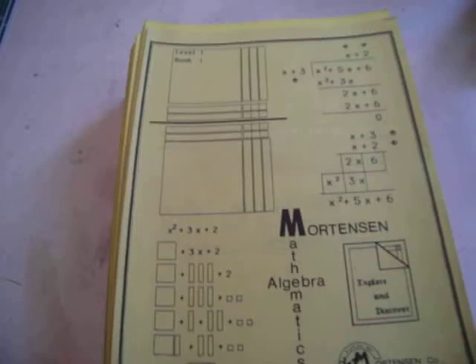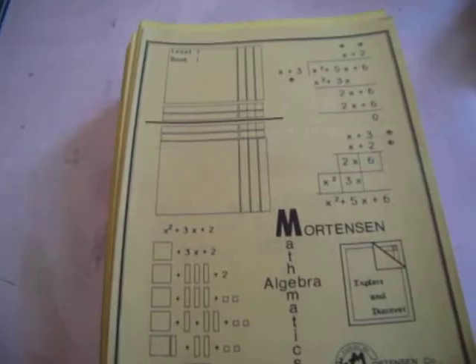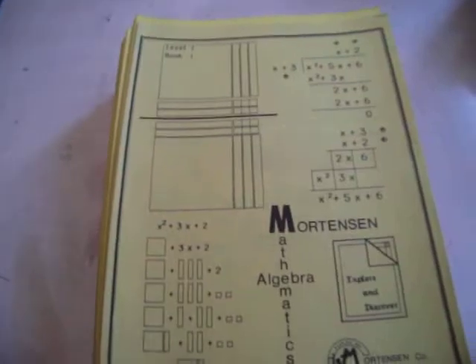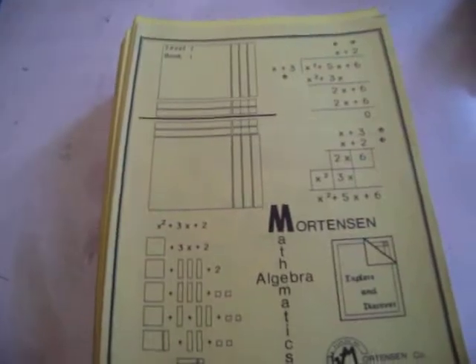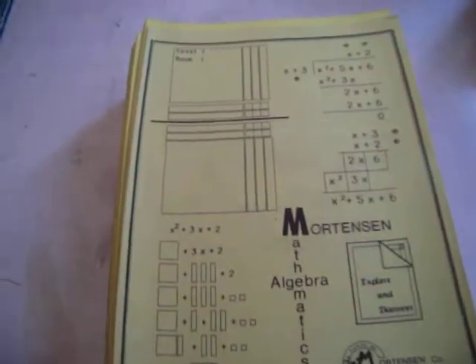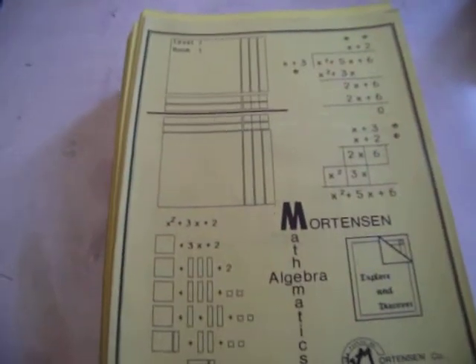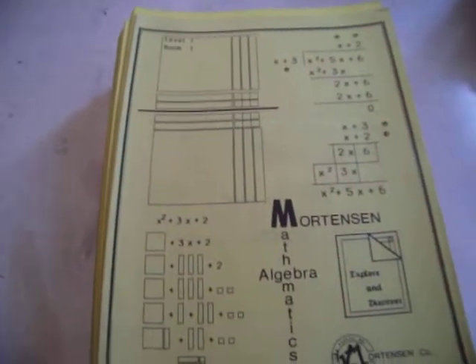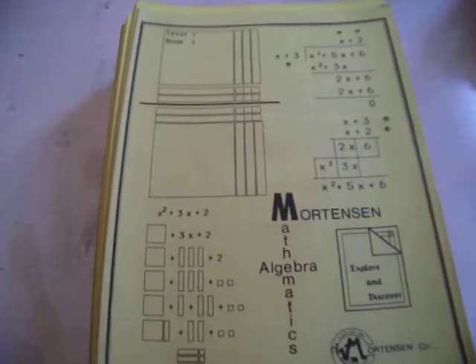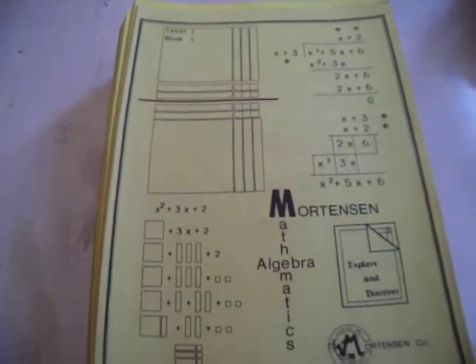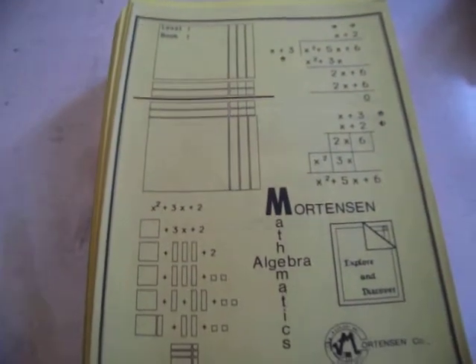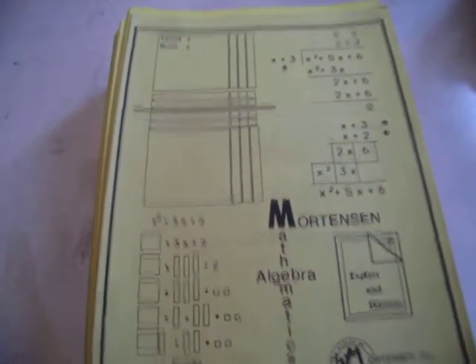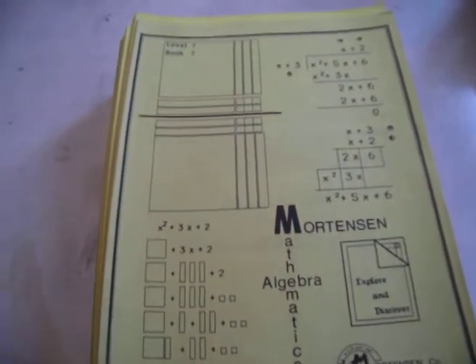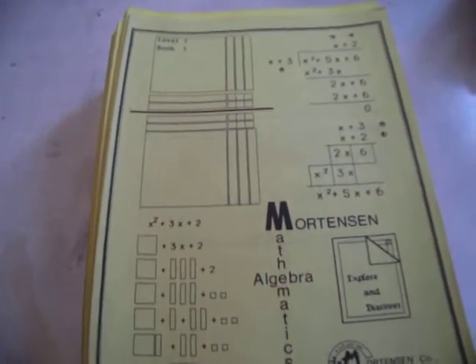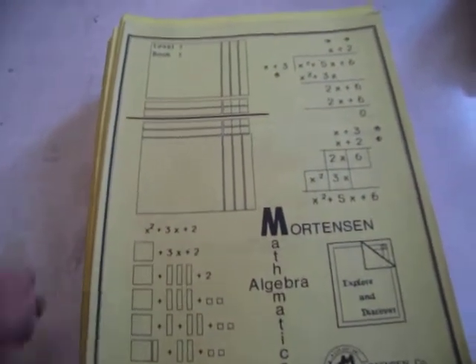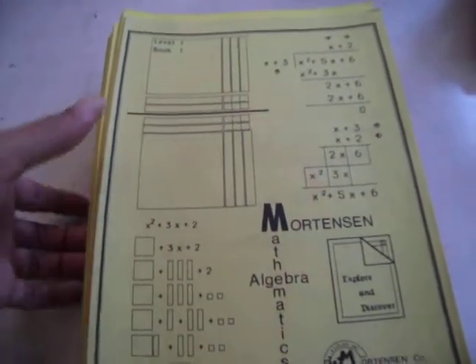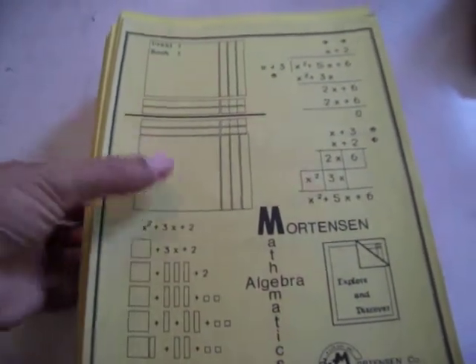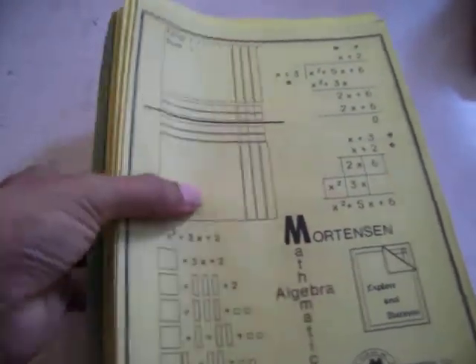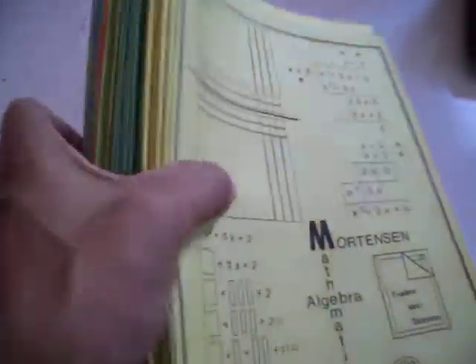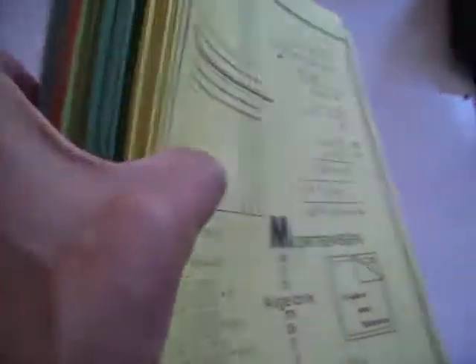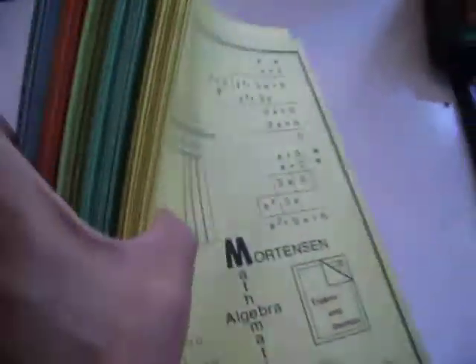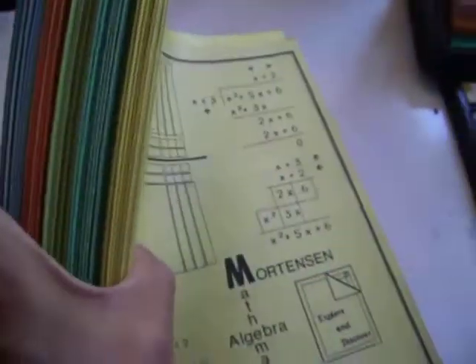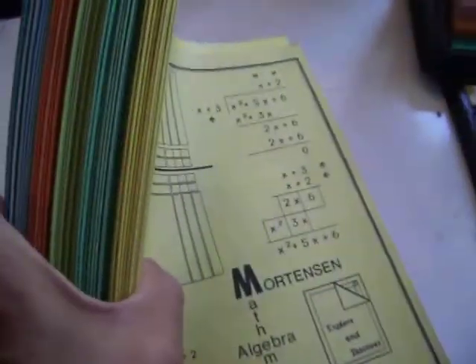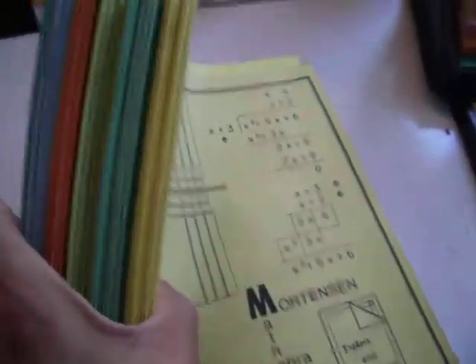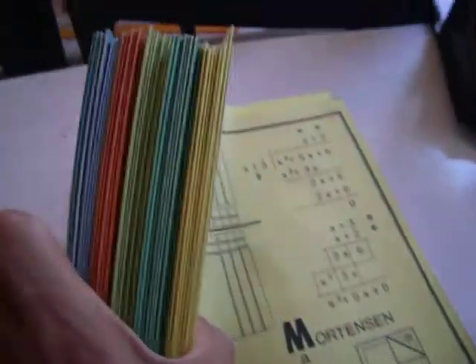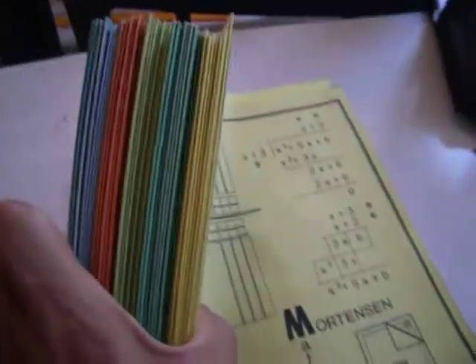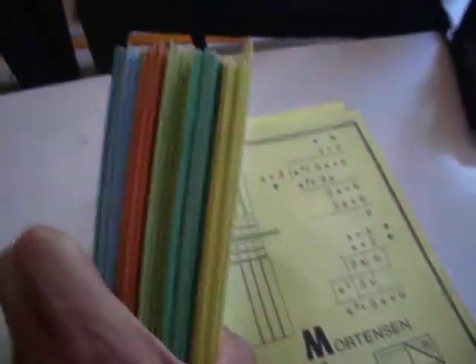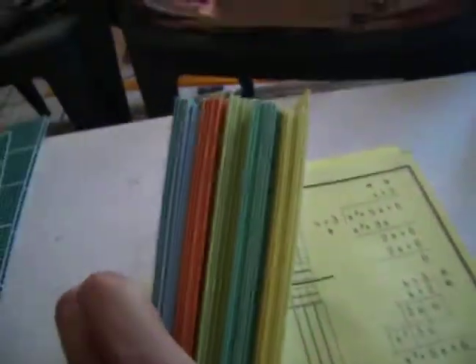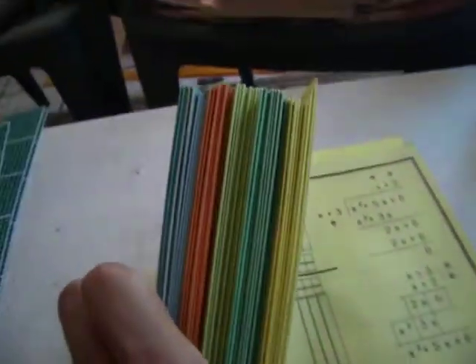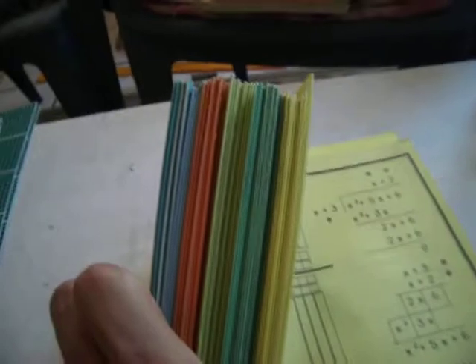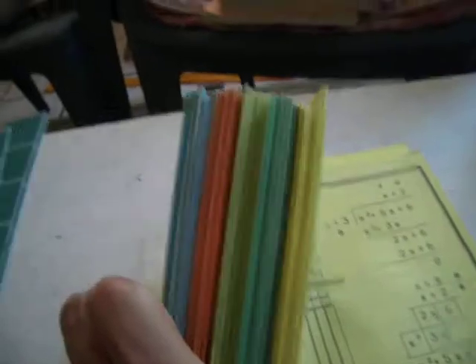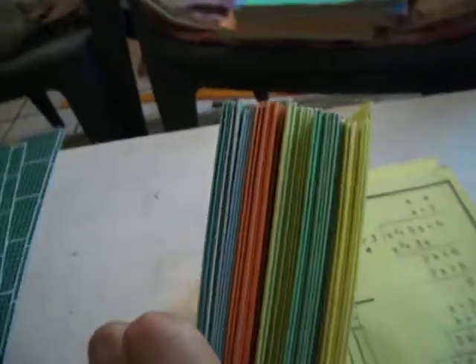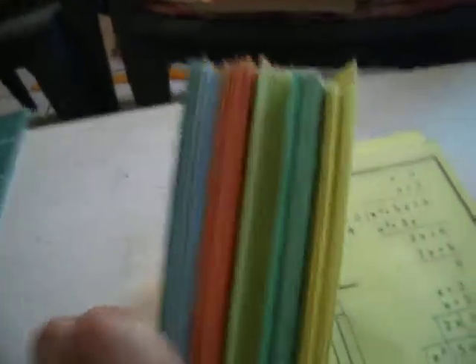All right, here is a level one pack of level one books. They come in five strands.